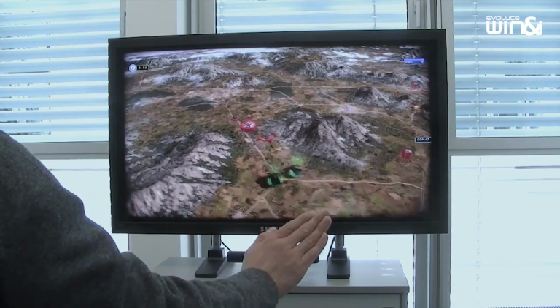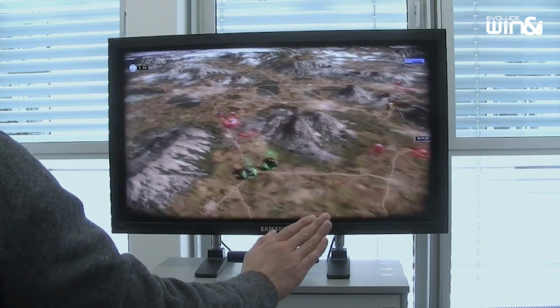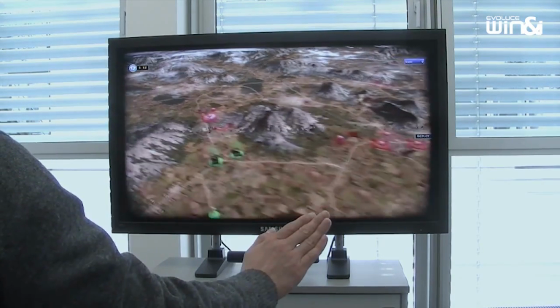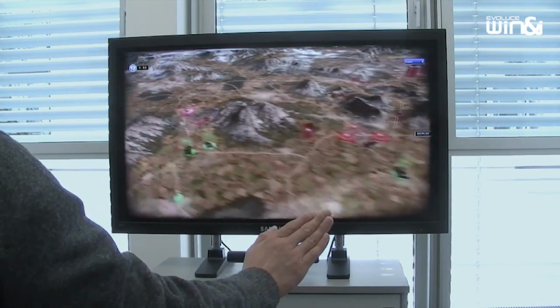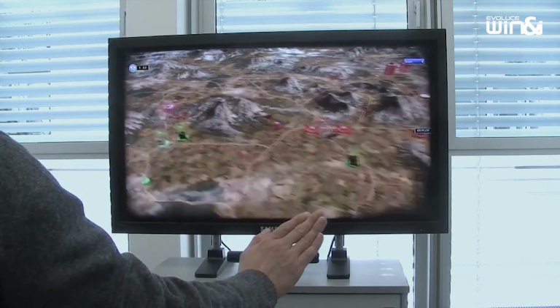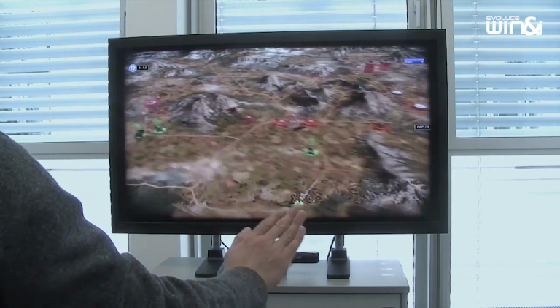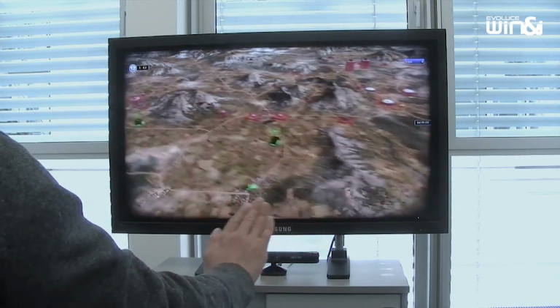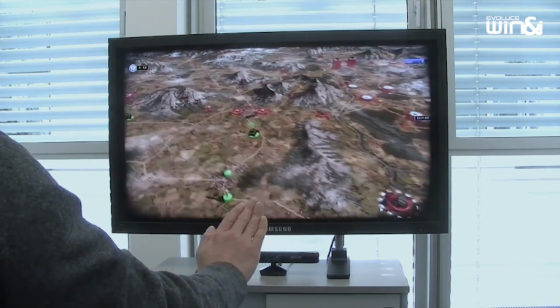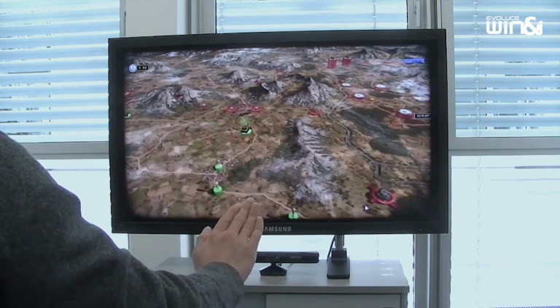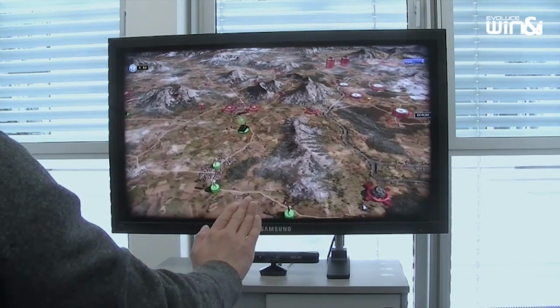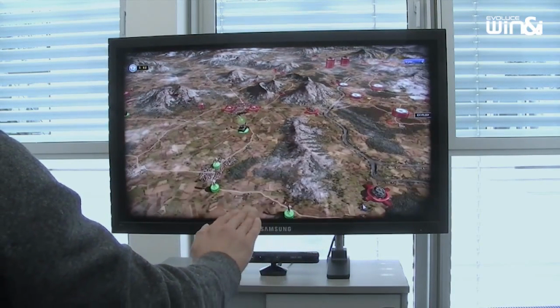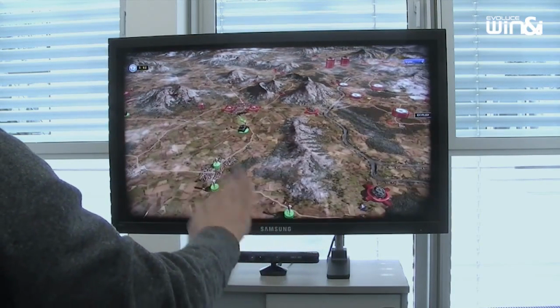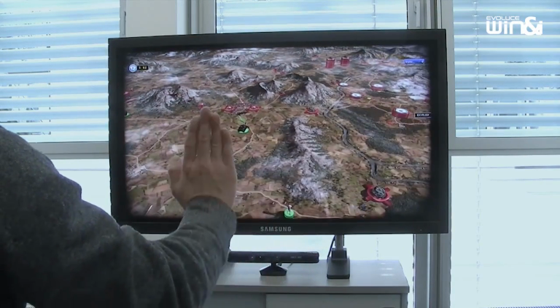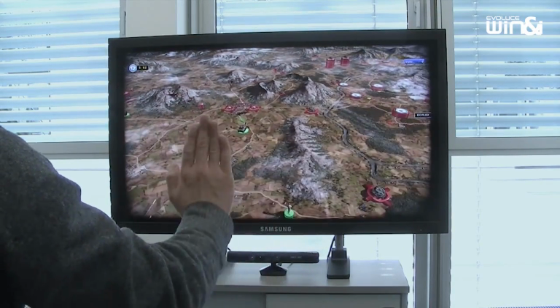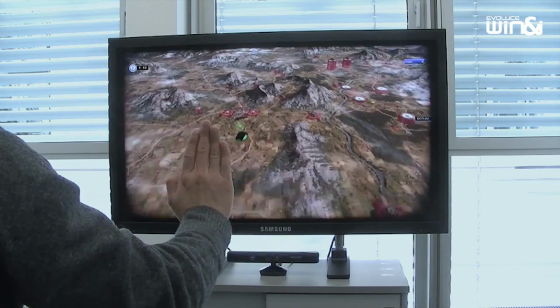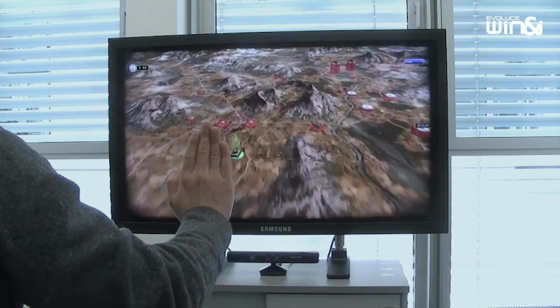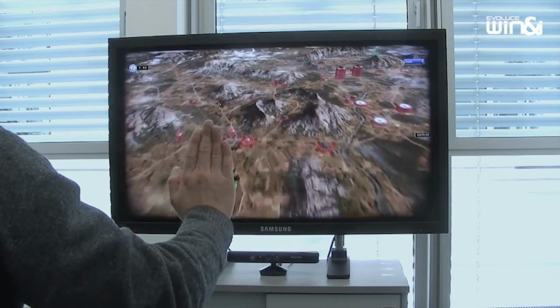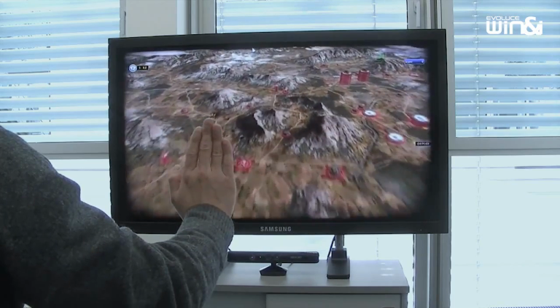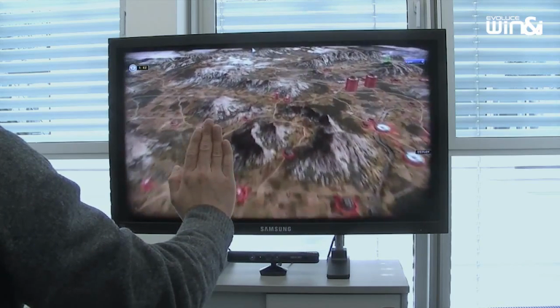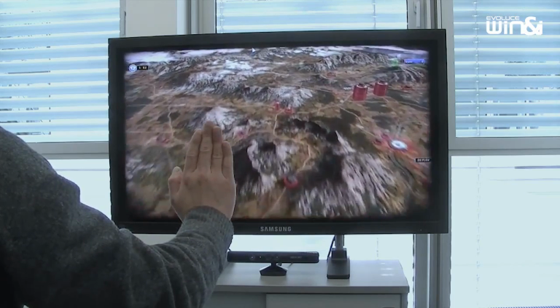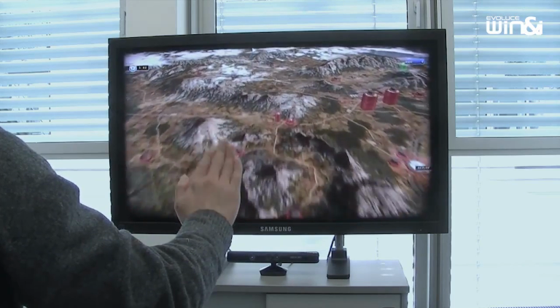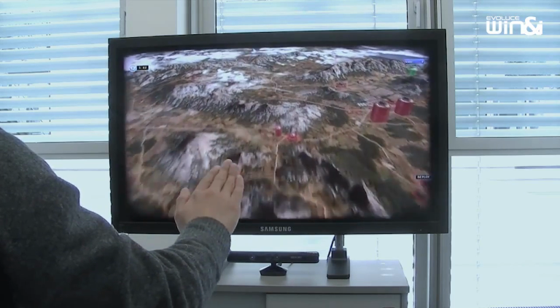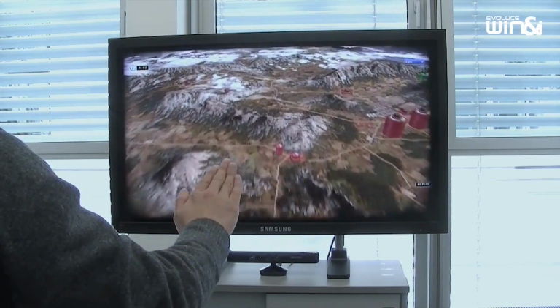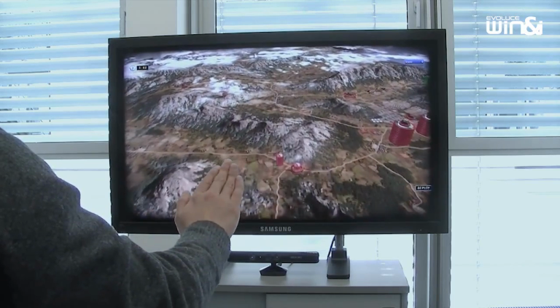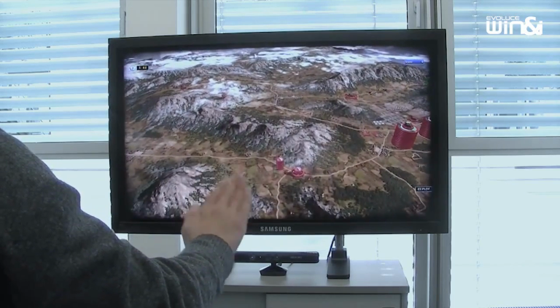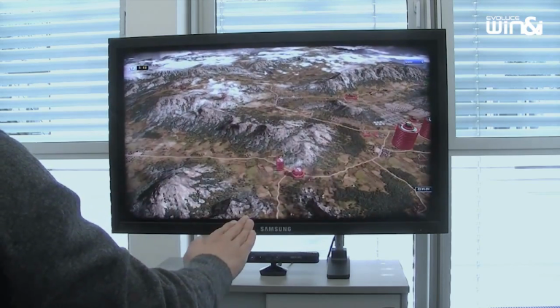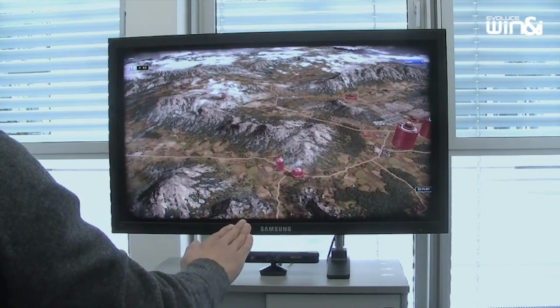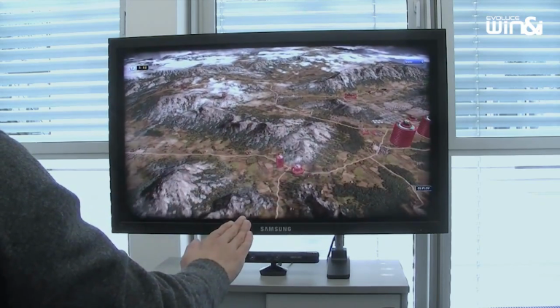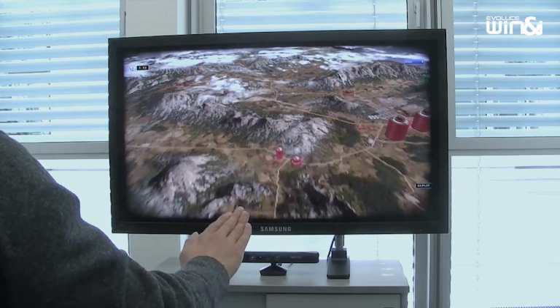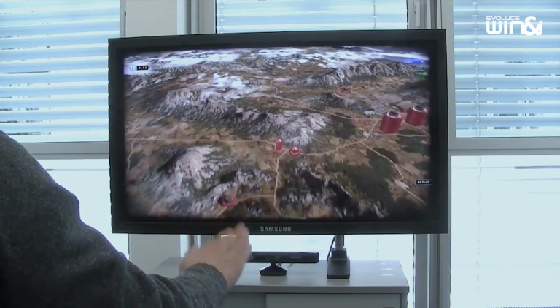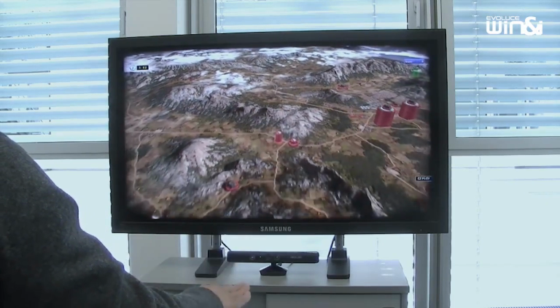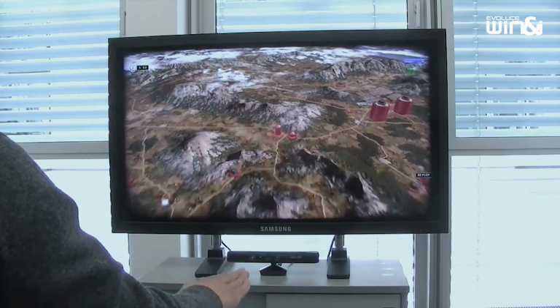Win&Eye changes the way you will interact with your PC. Take control now!